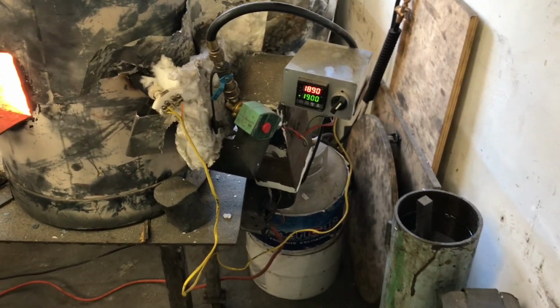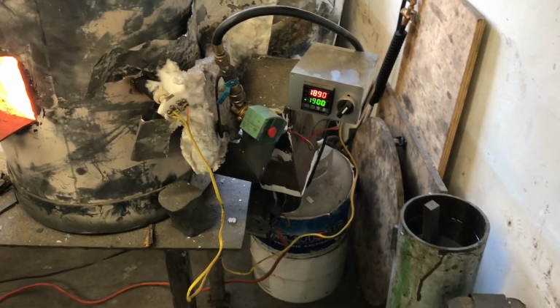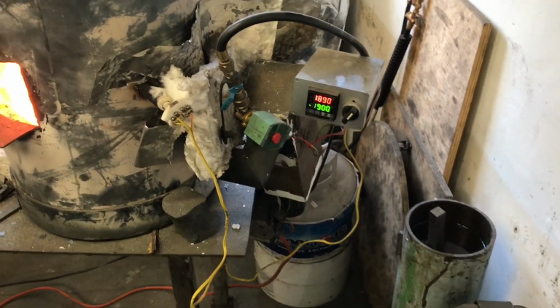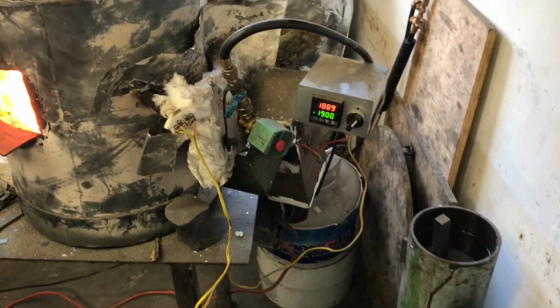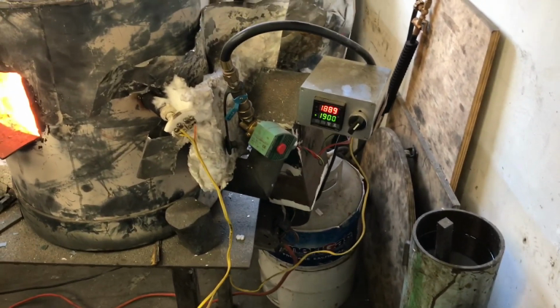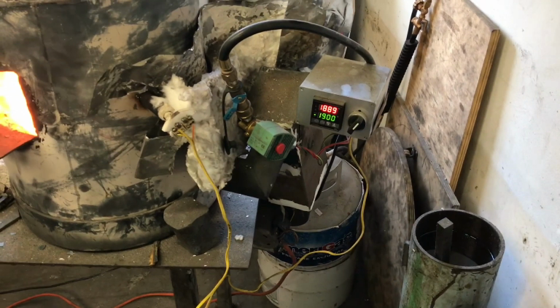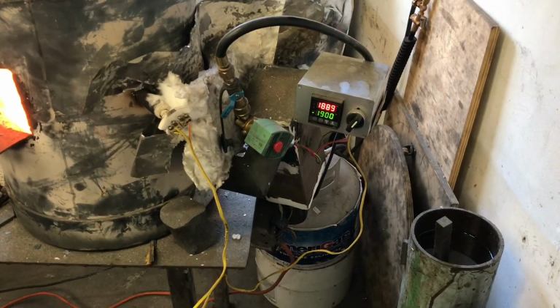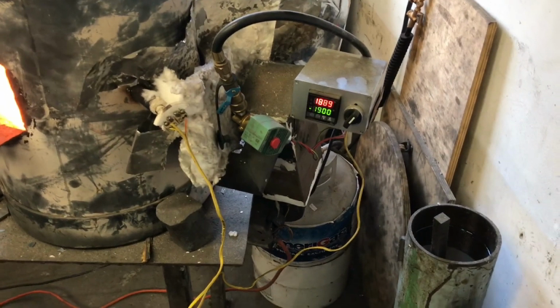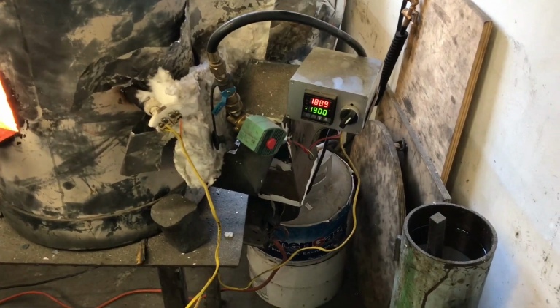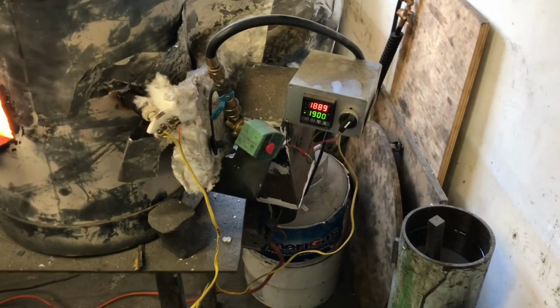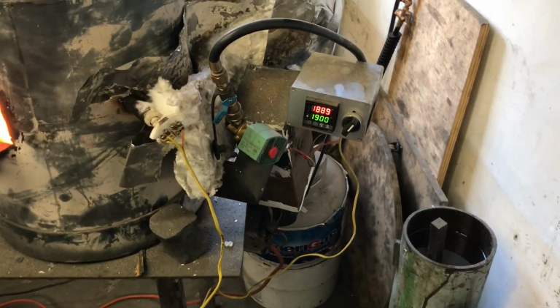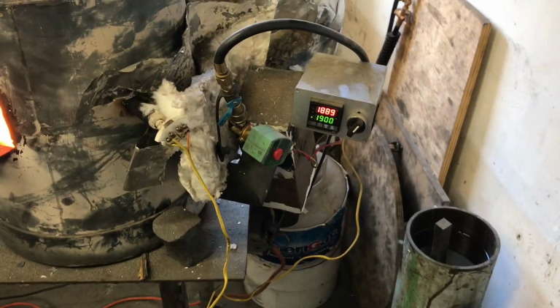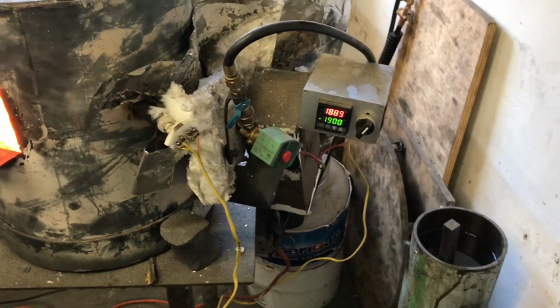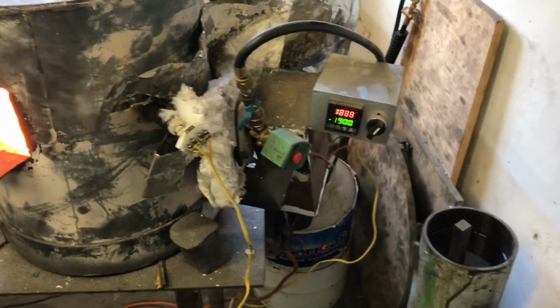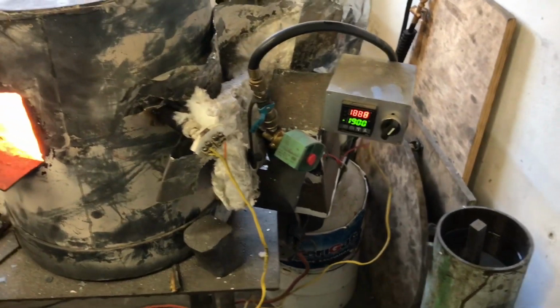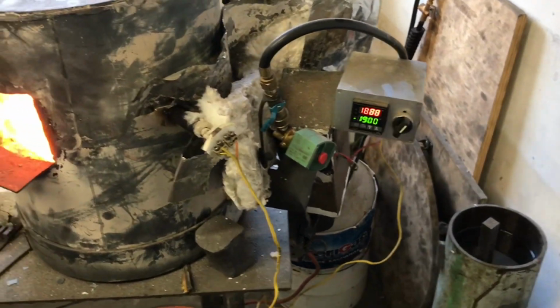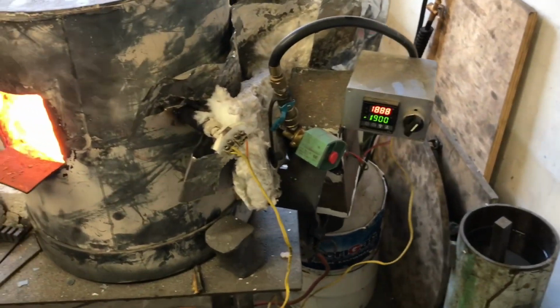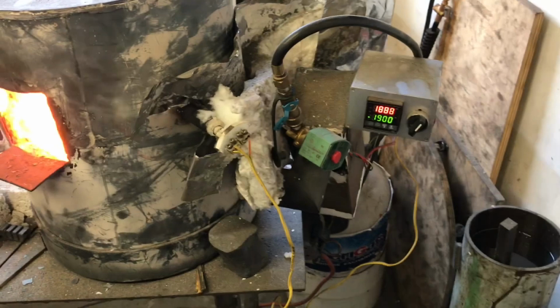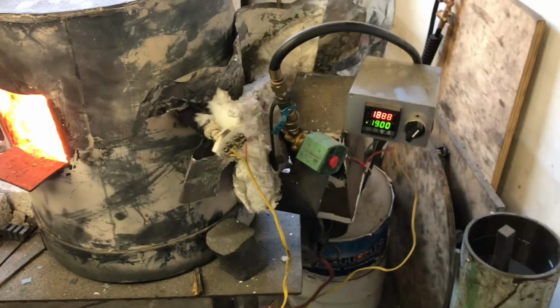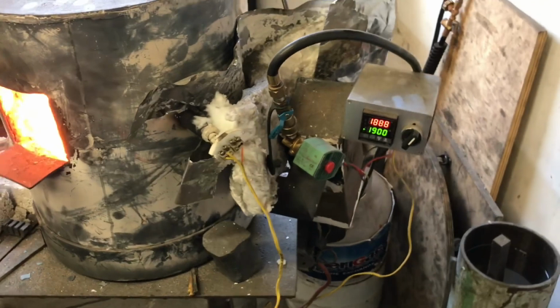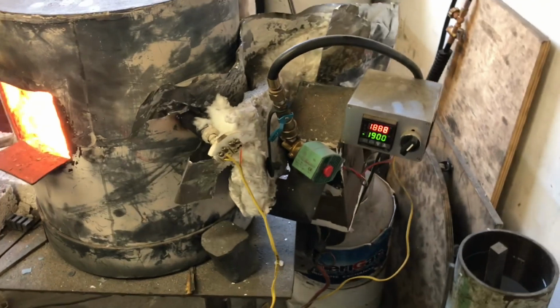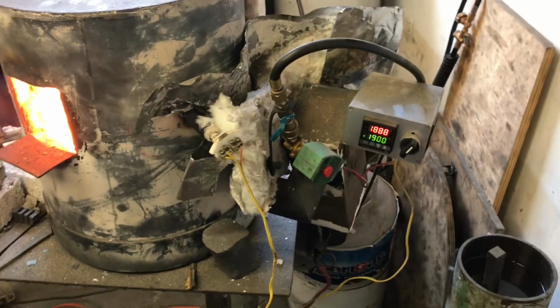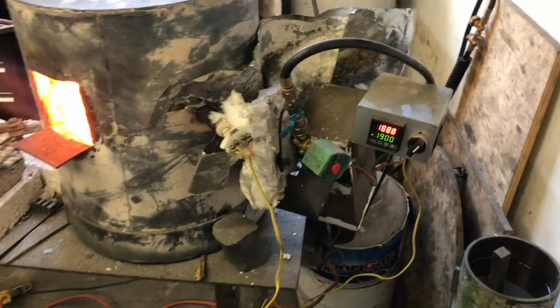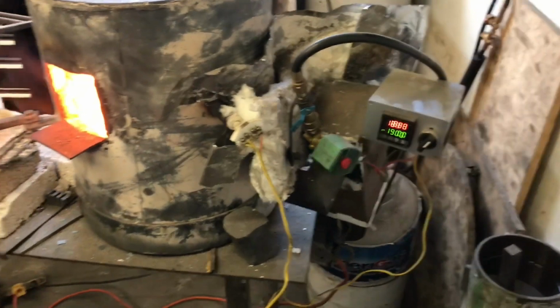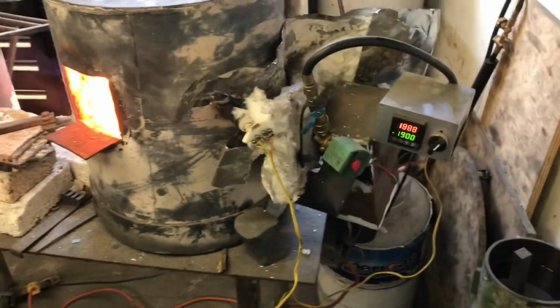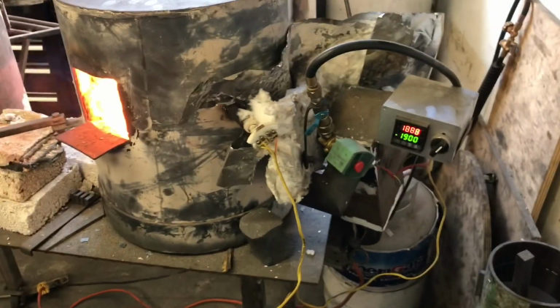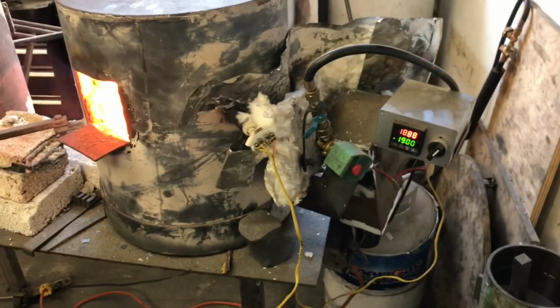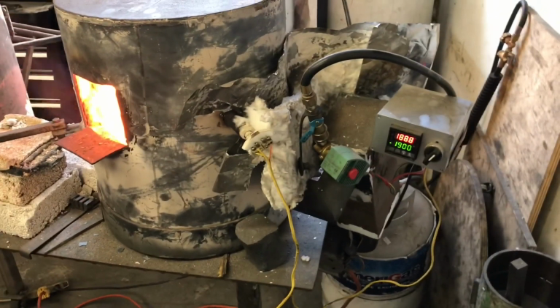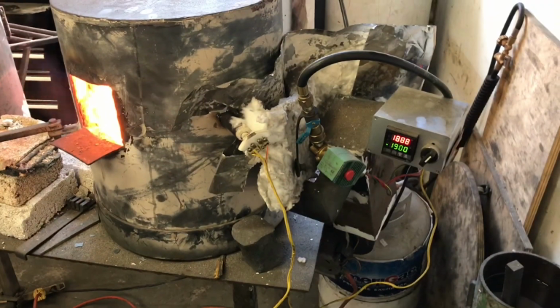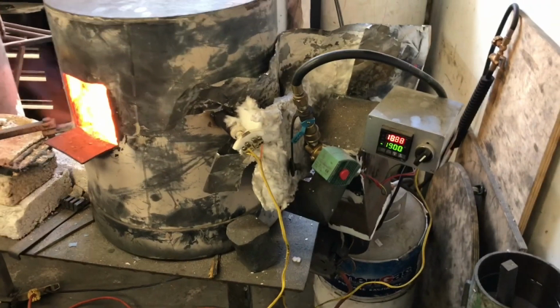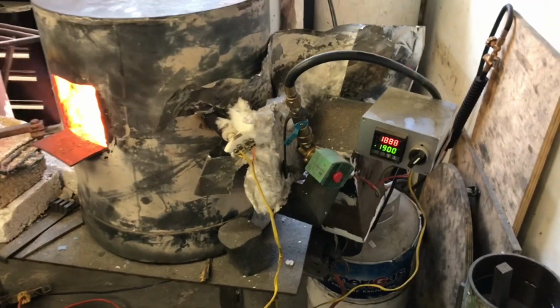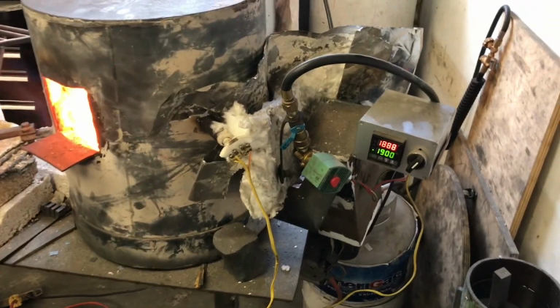Ideally, I get about a 5 to 10 degree plus or minus swing on this, which is pretty good for an open air forge.